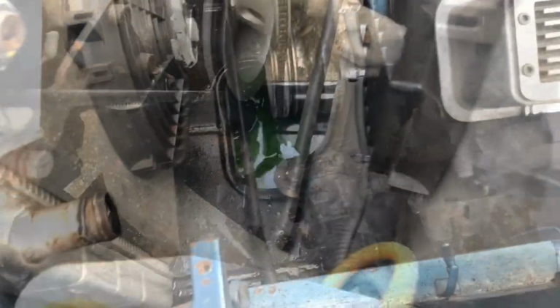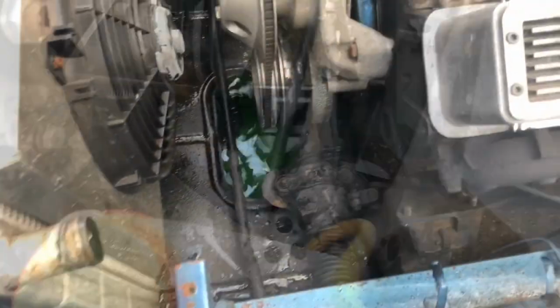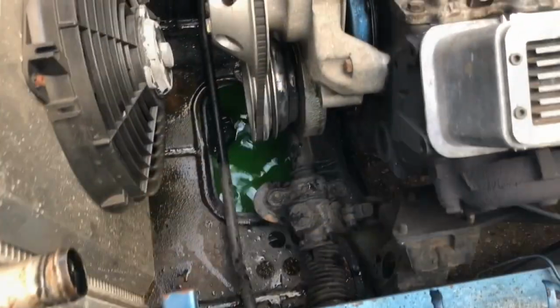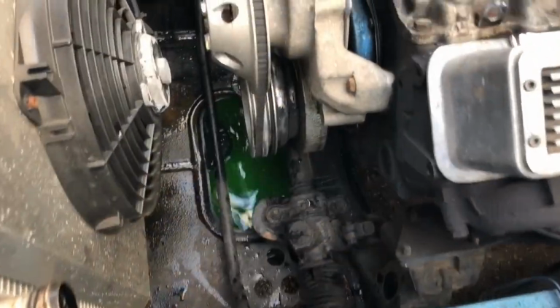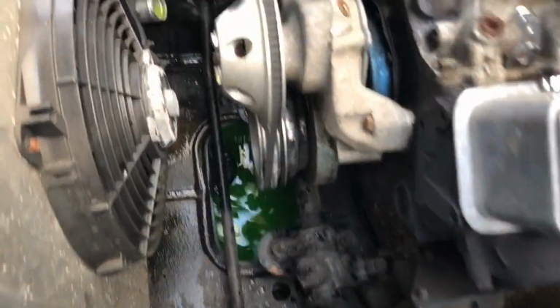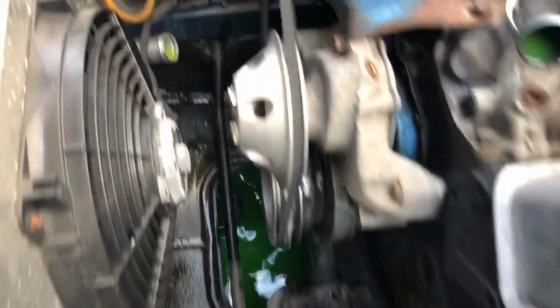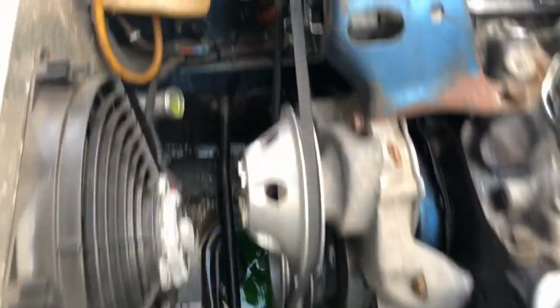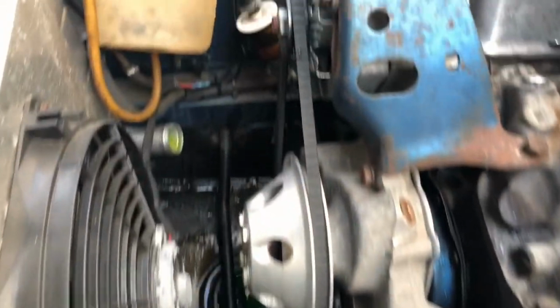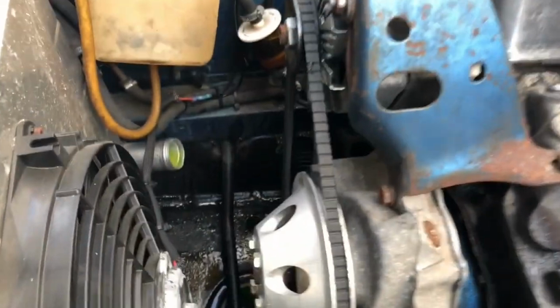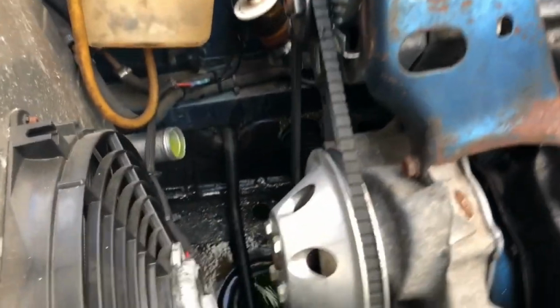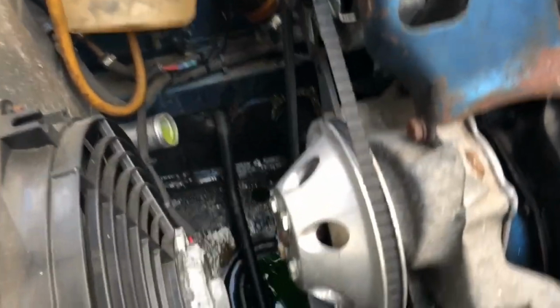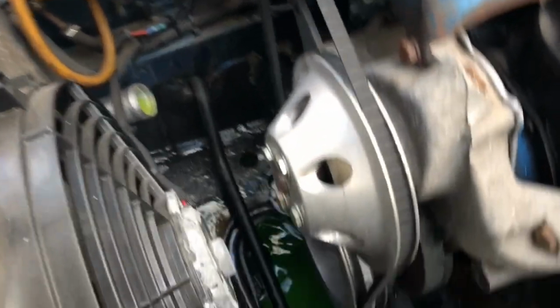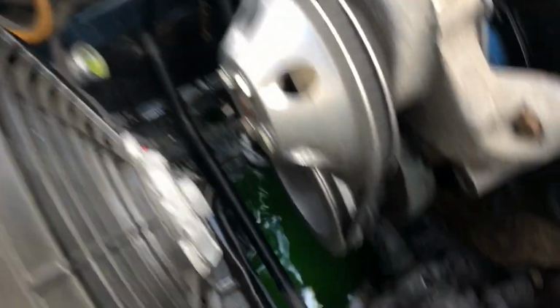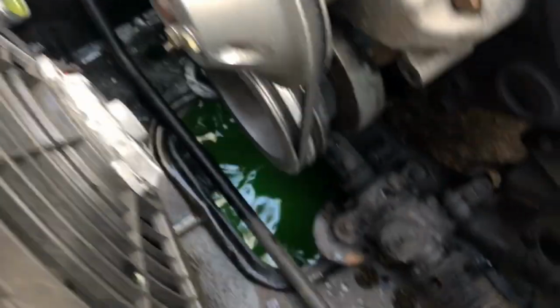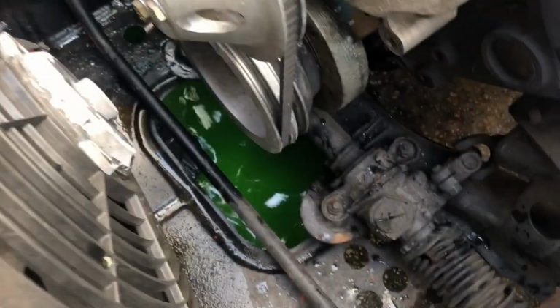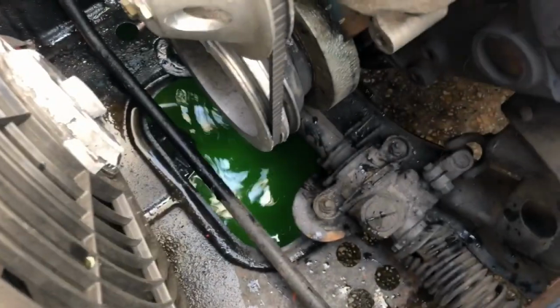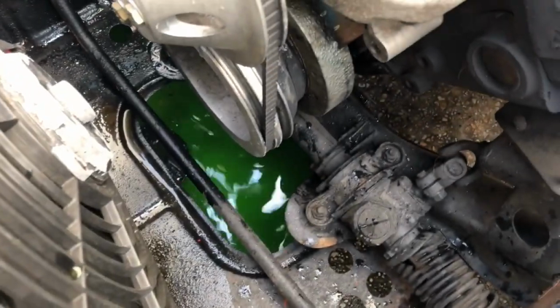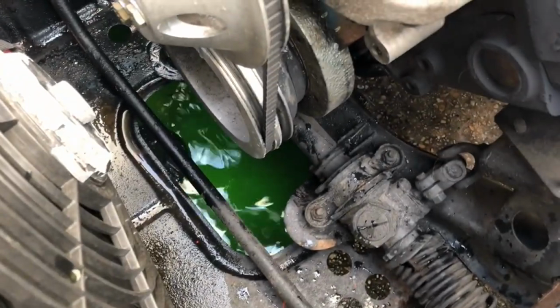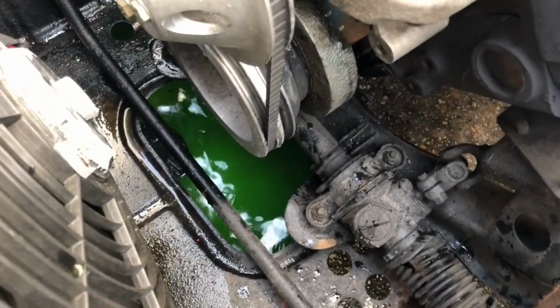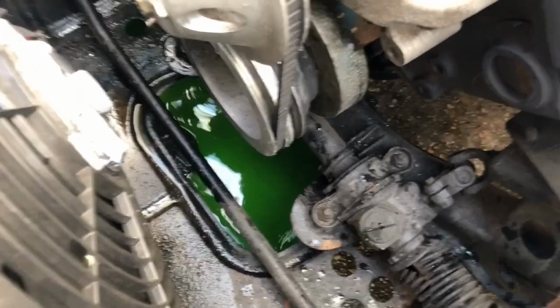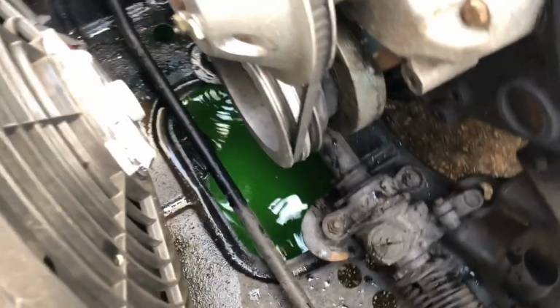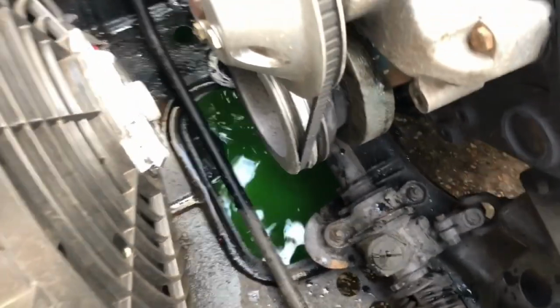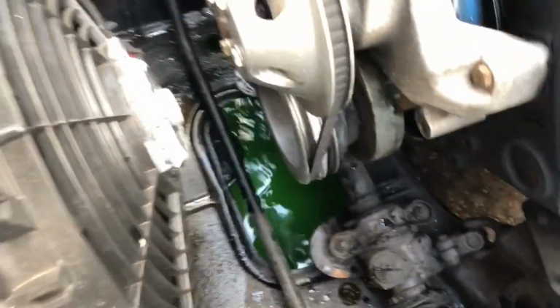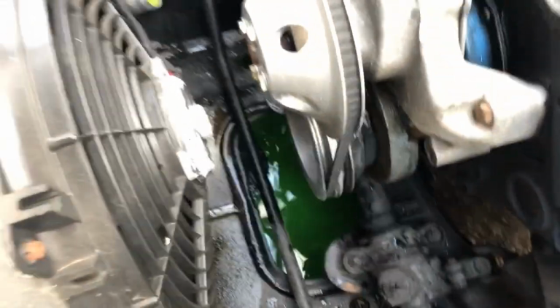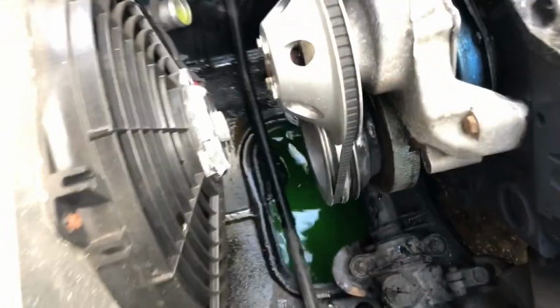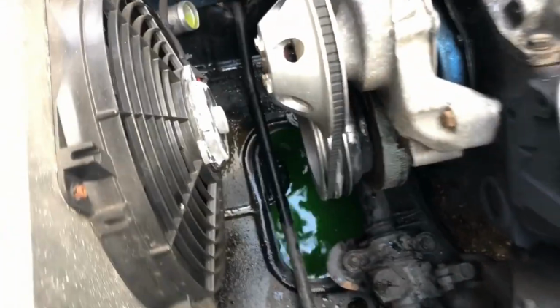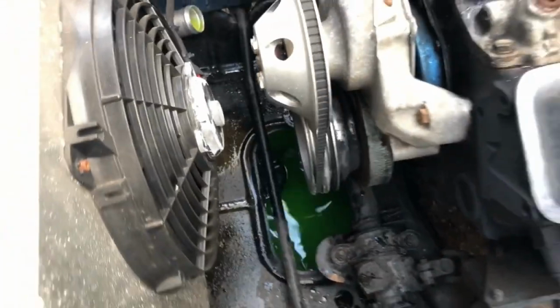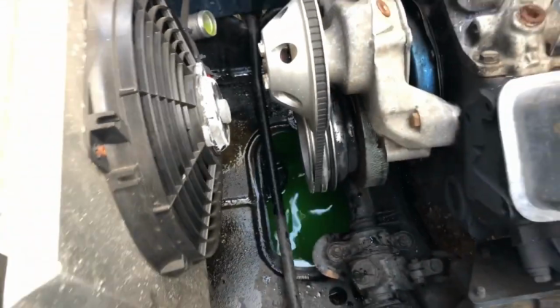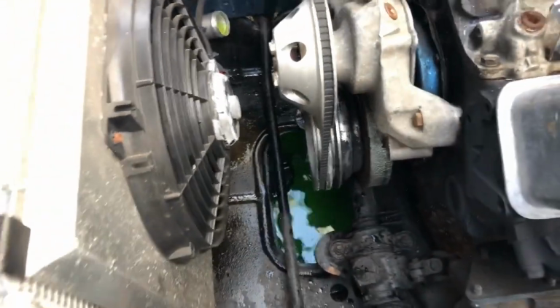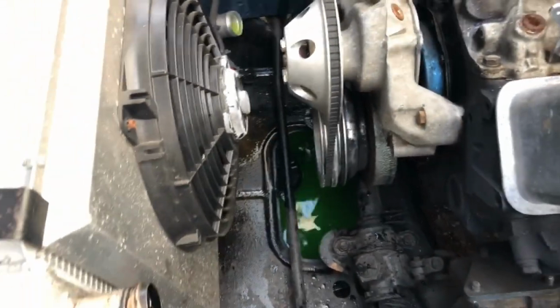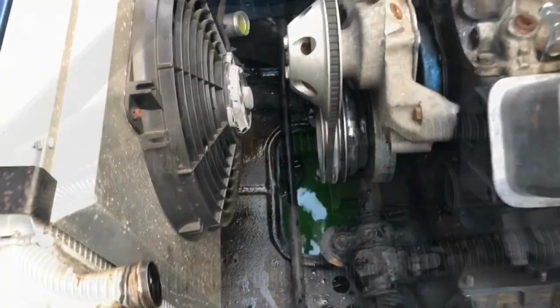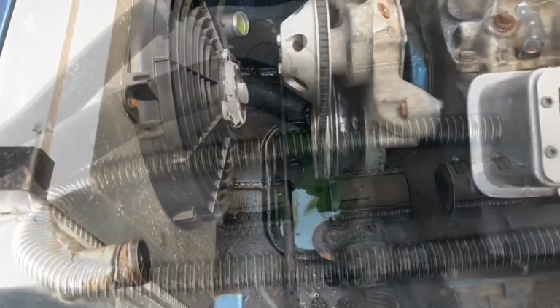The old hoses are off. I did a good job of catching the coolant. I'll get them to the operating table.